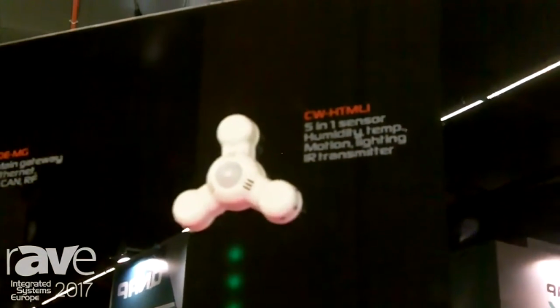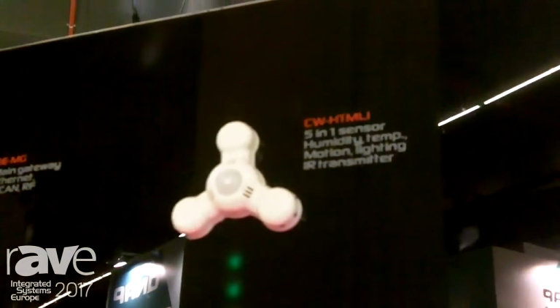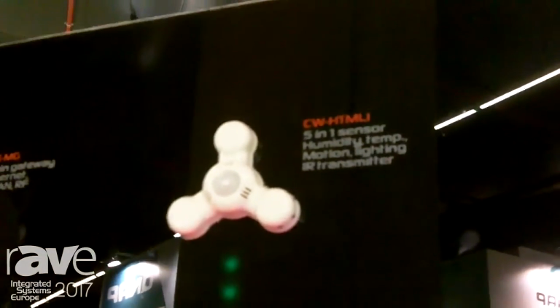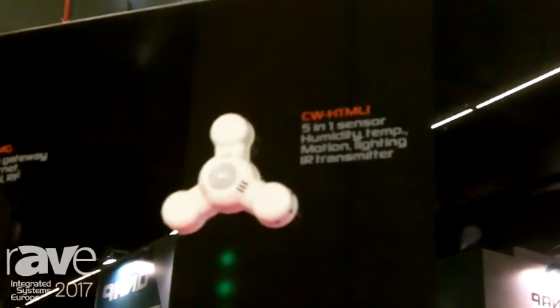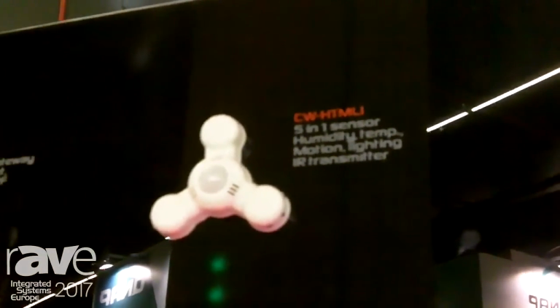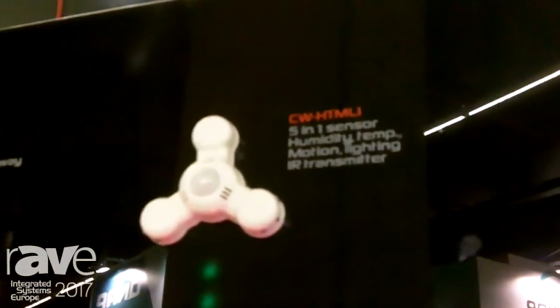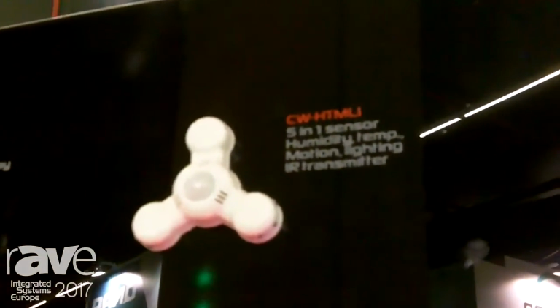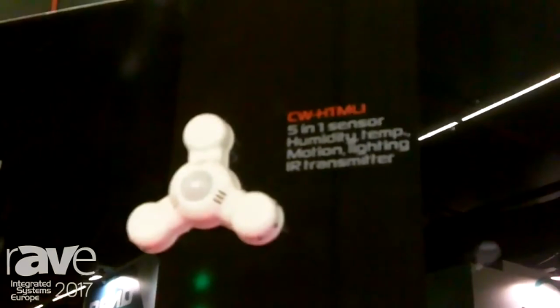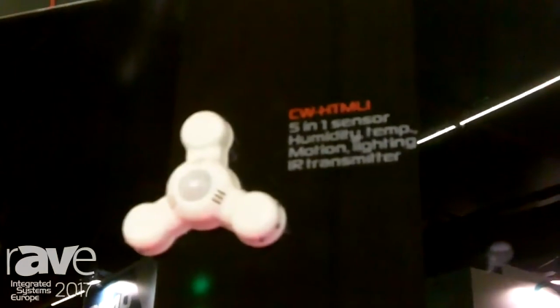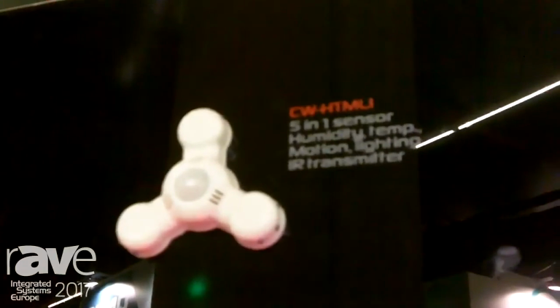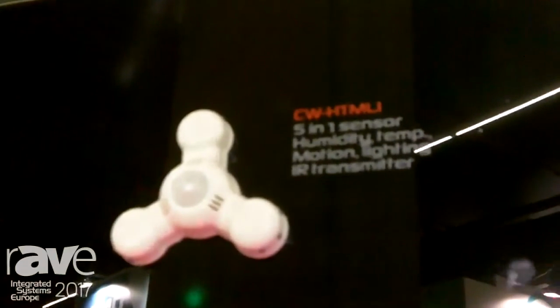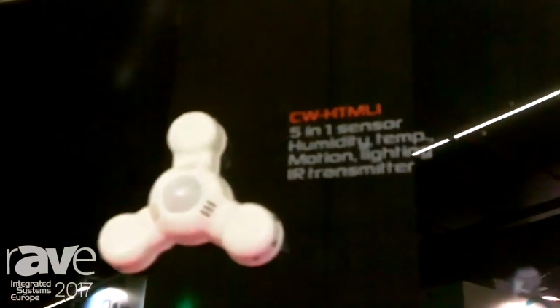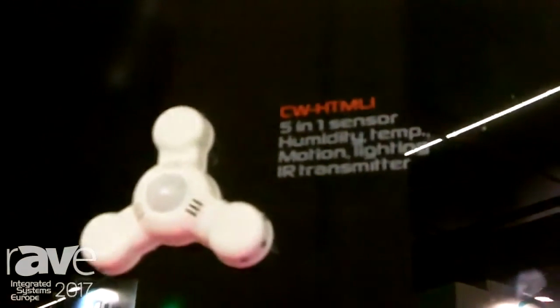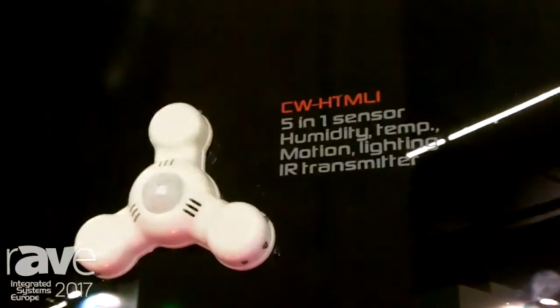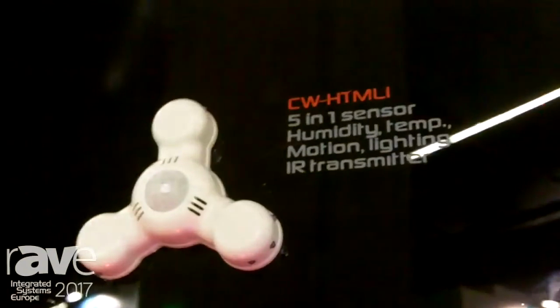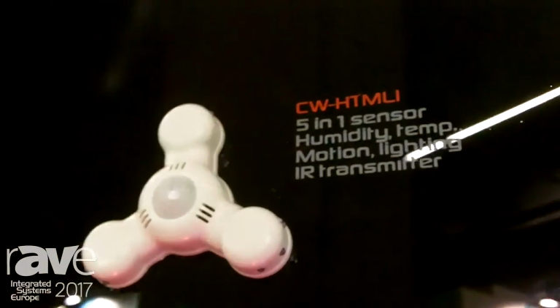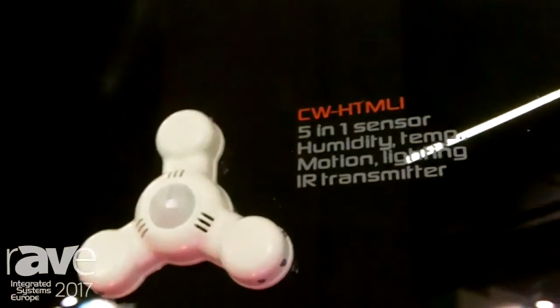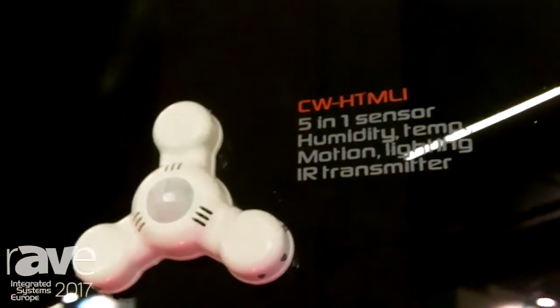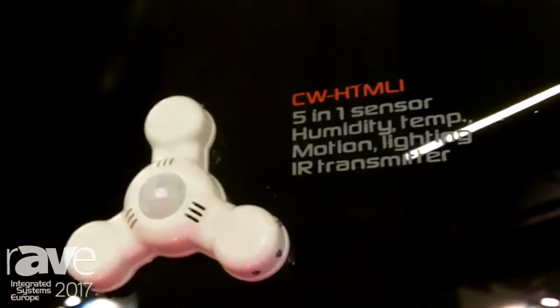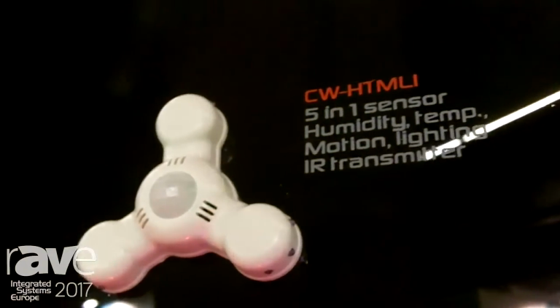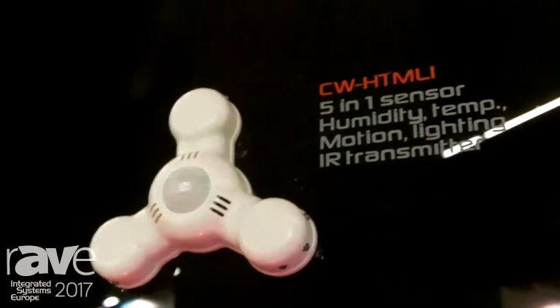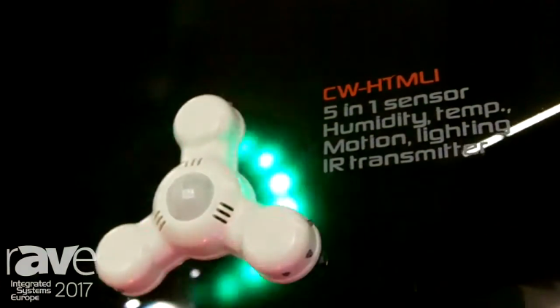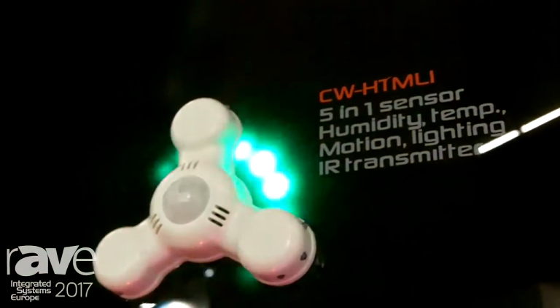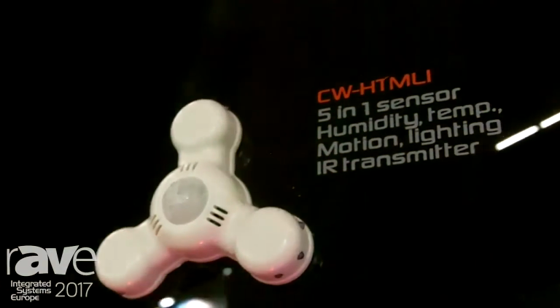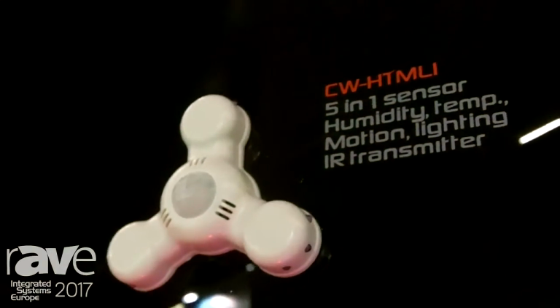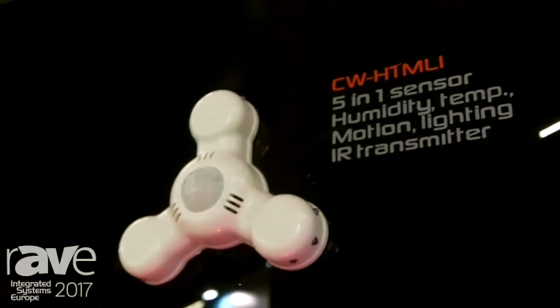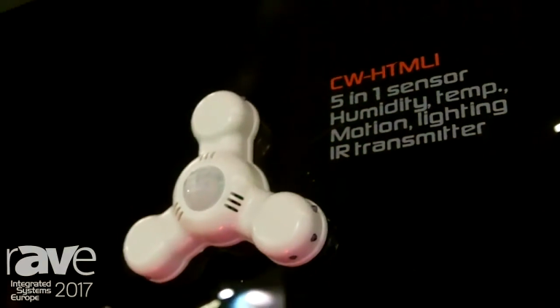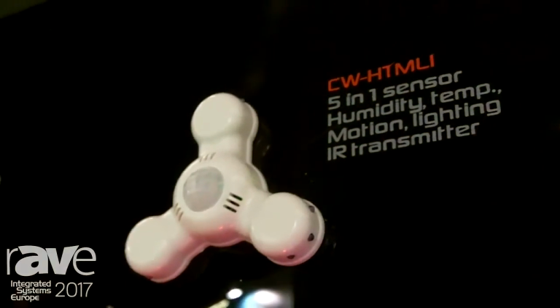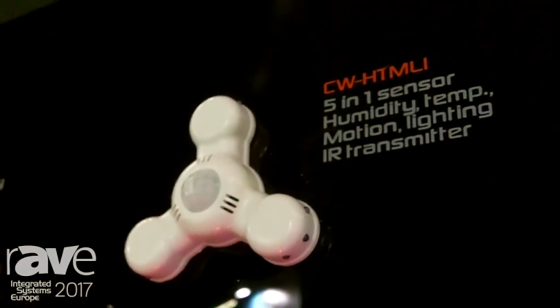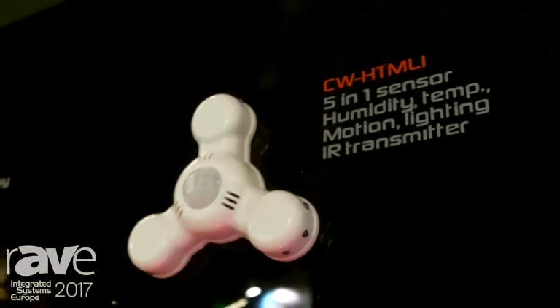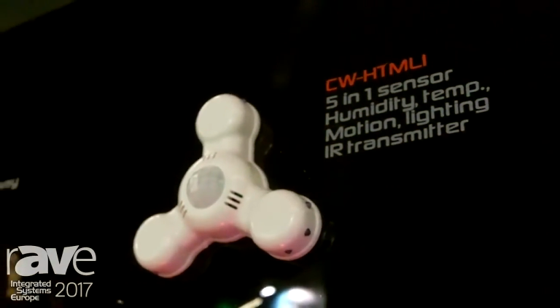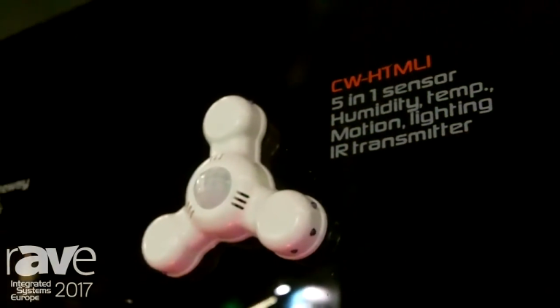It's a five-in-one sensor for humidity, temperature, motion, and lighting — and it also acts as an infrared transmitter.